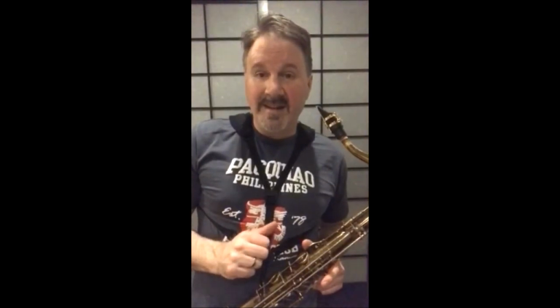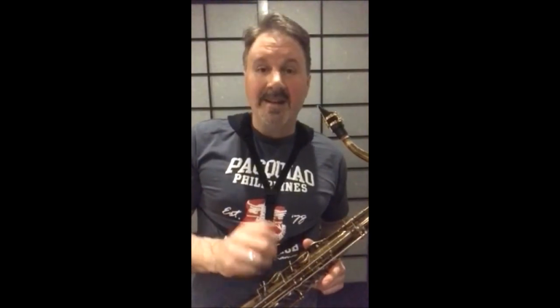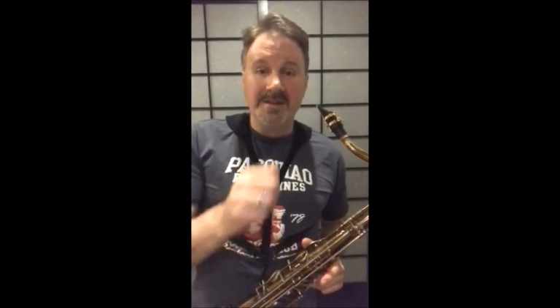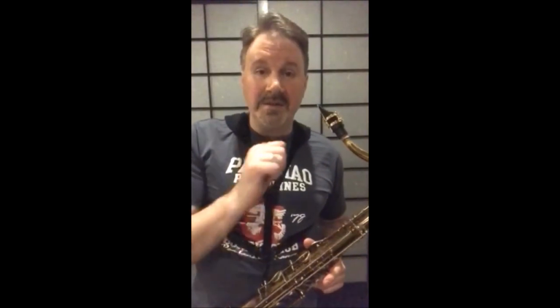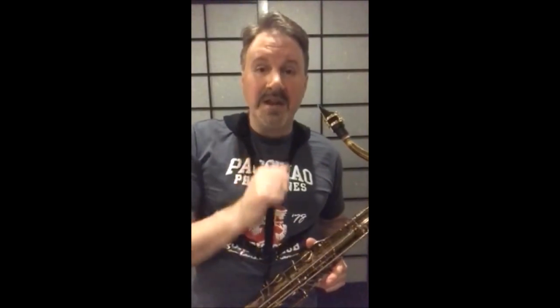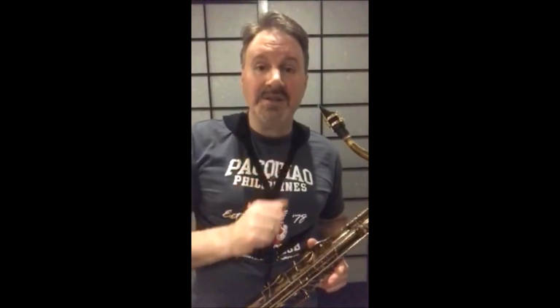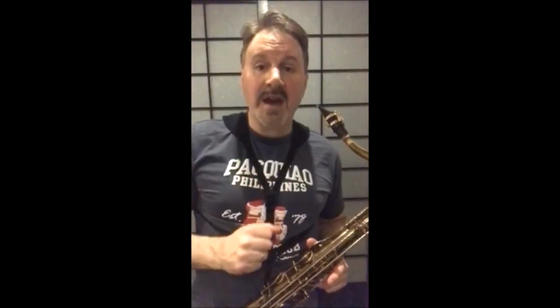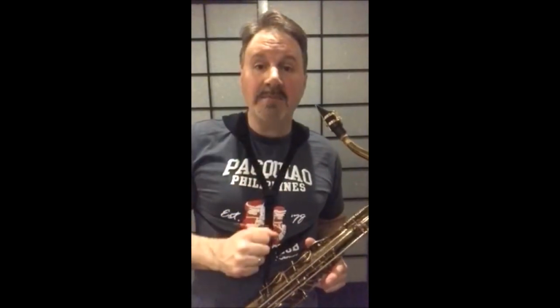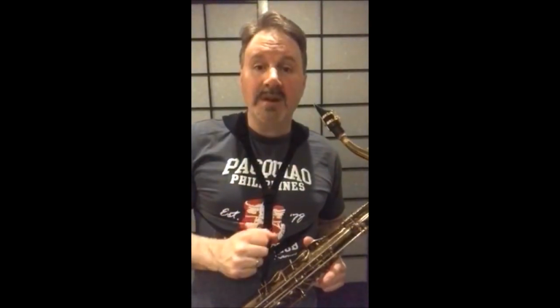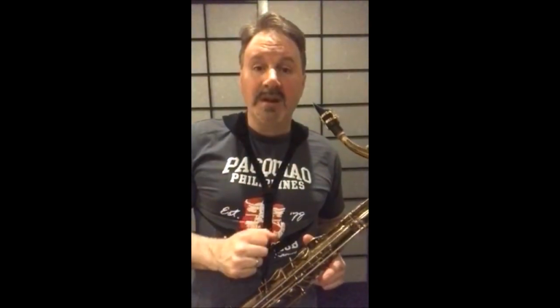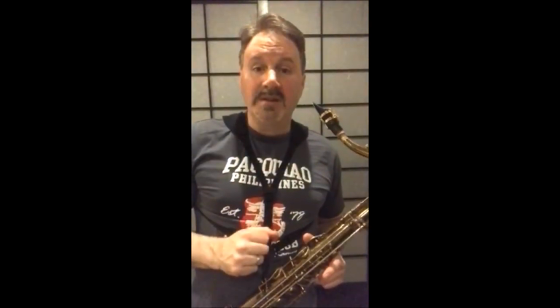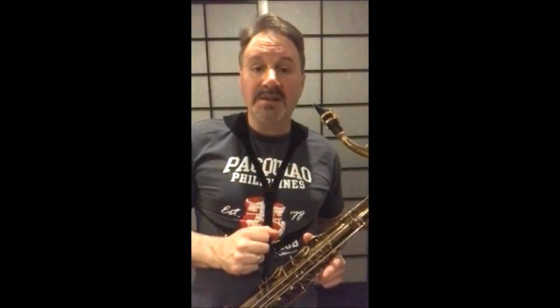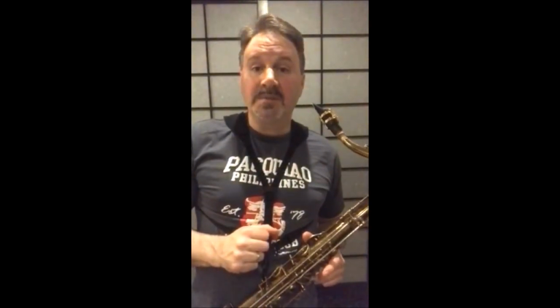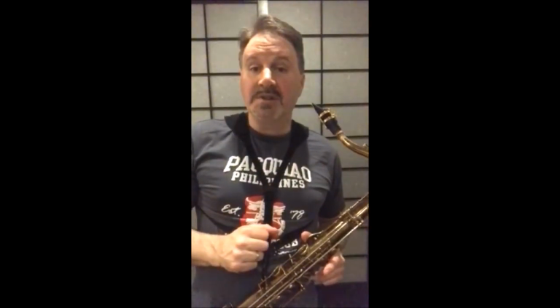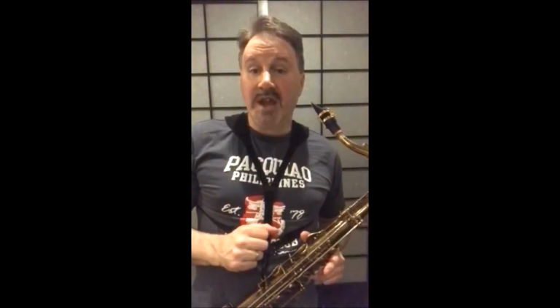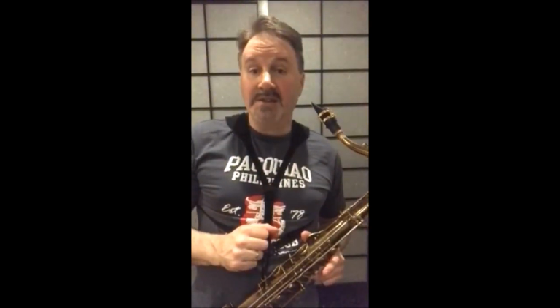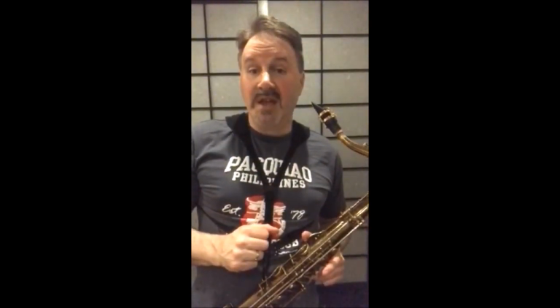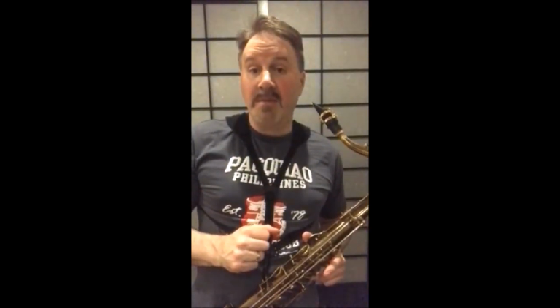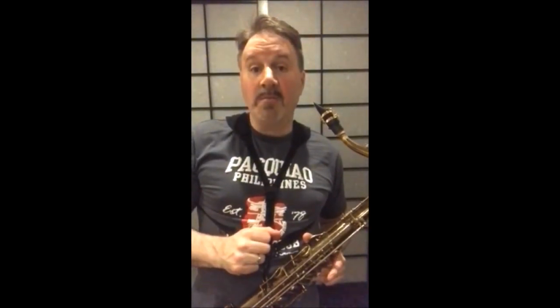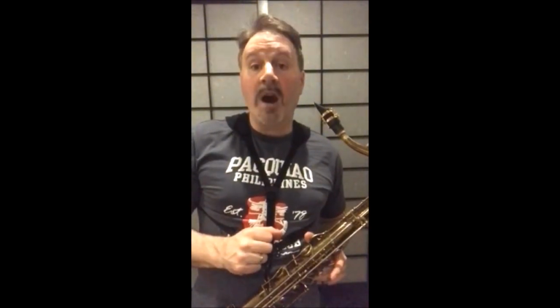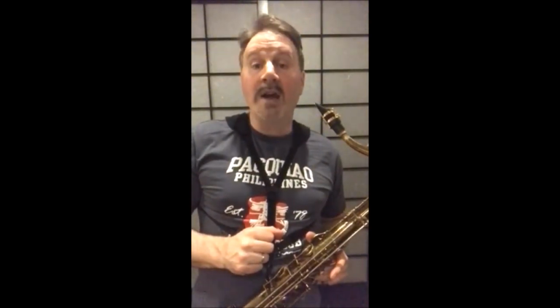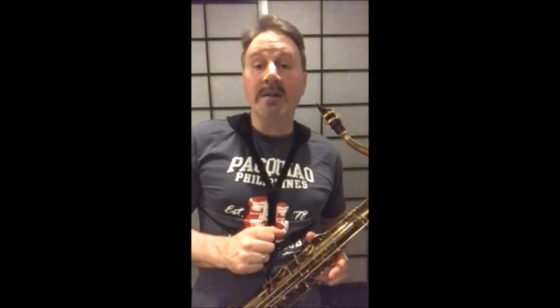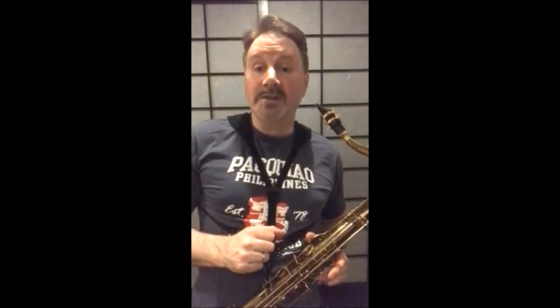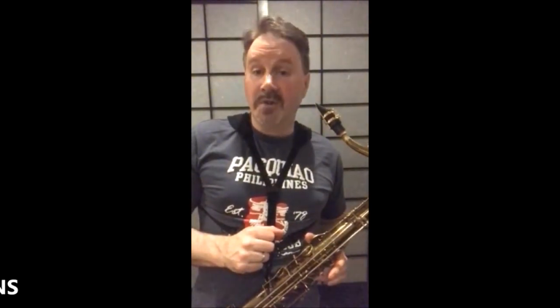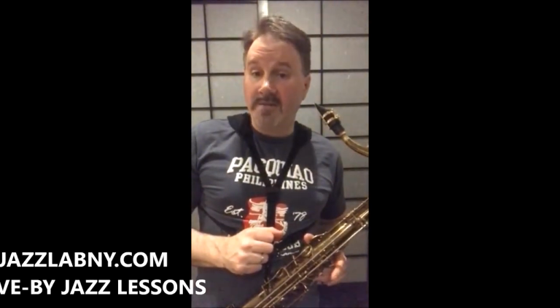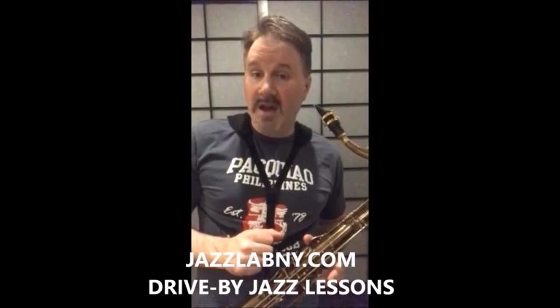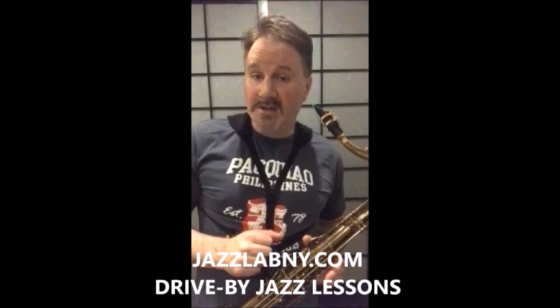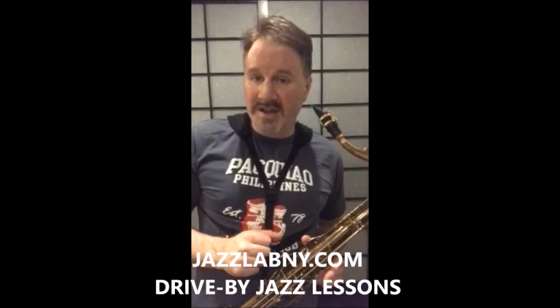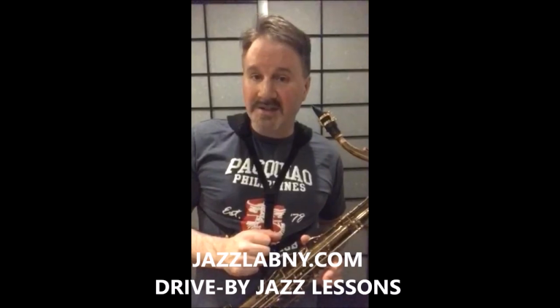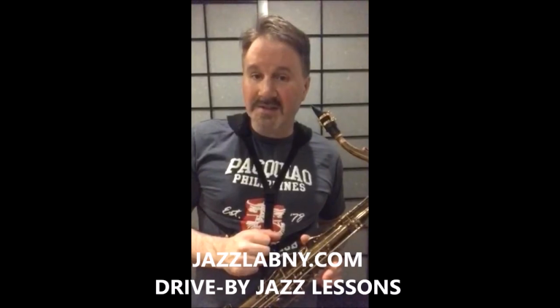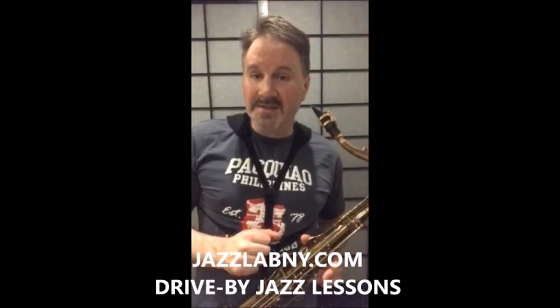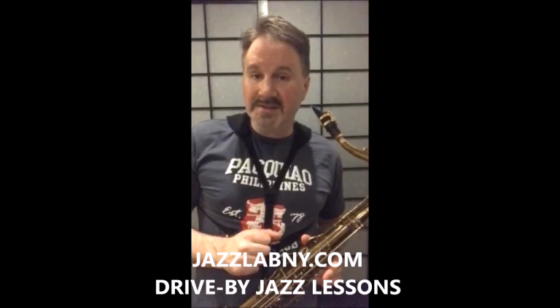Until next time, this has been Jazz Lab NY — Drive-By Jazz Lessons.